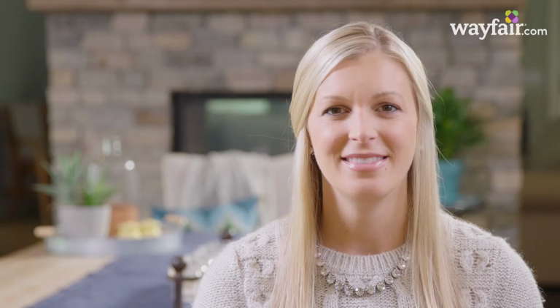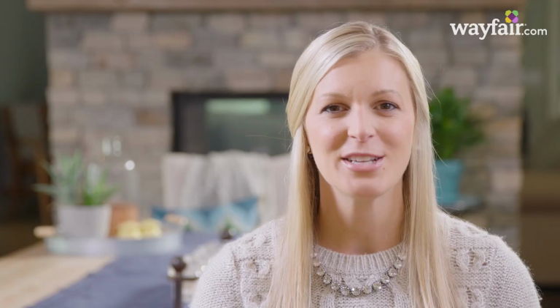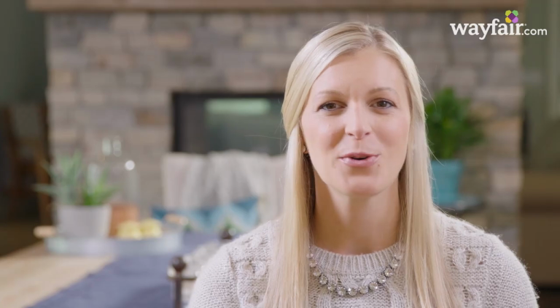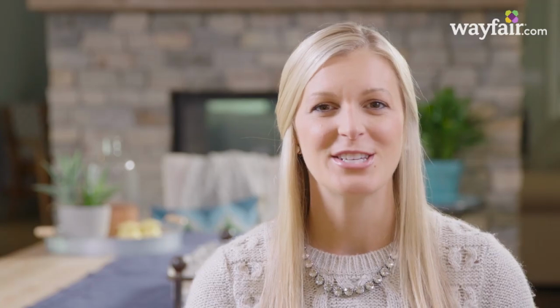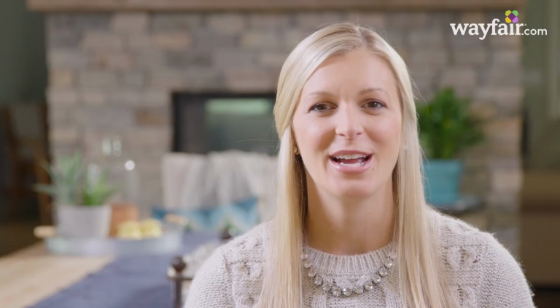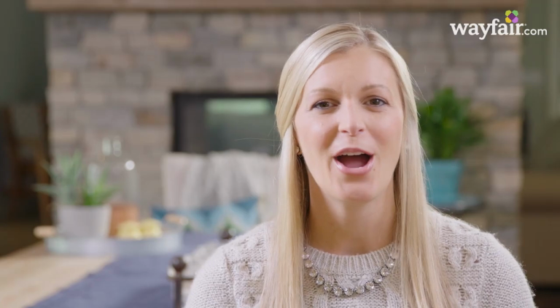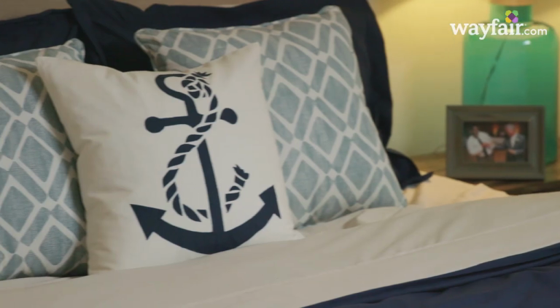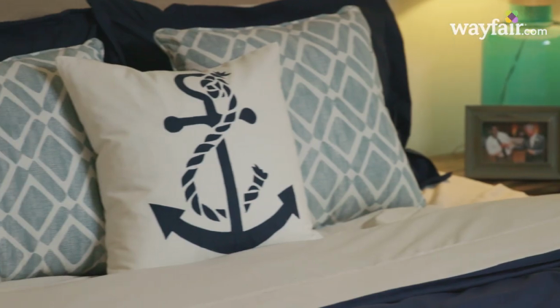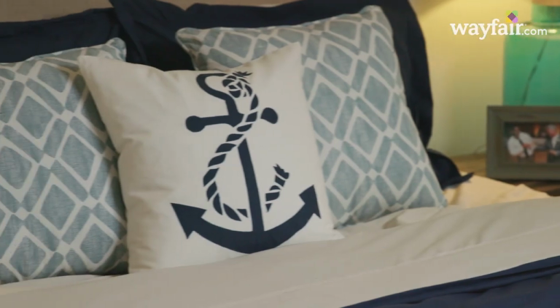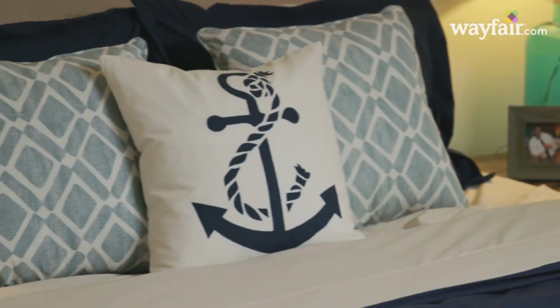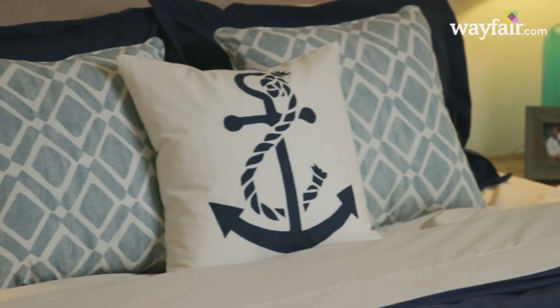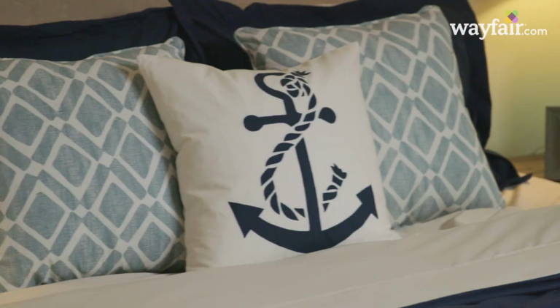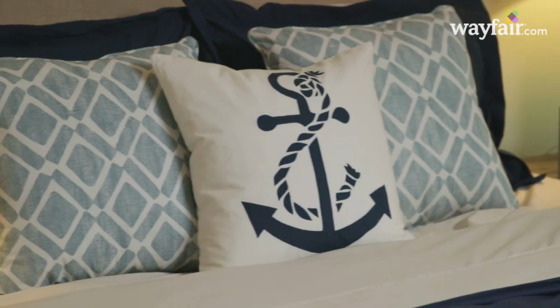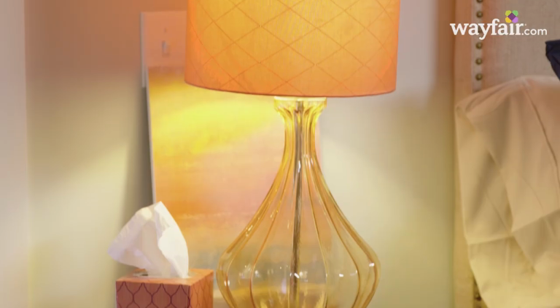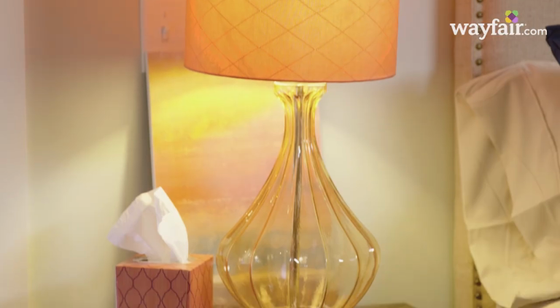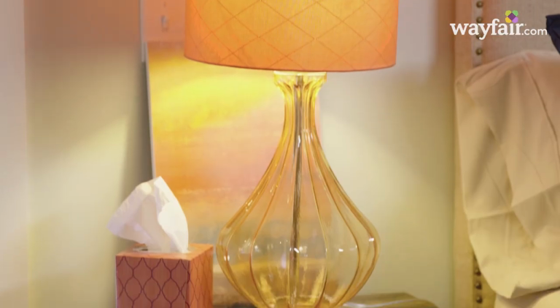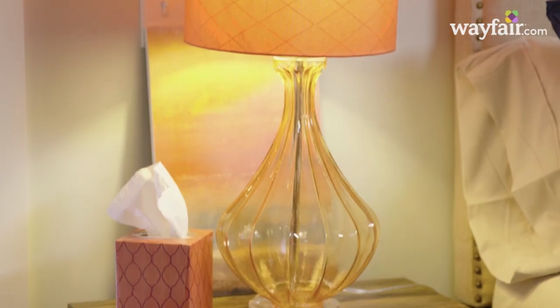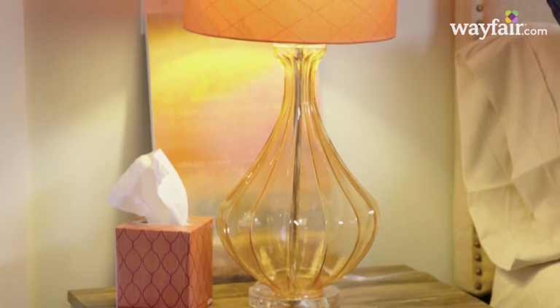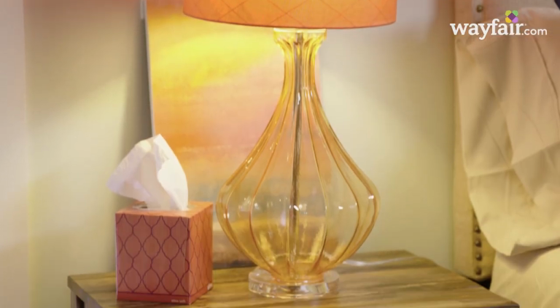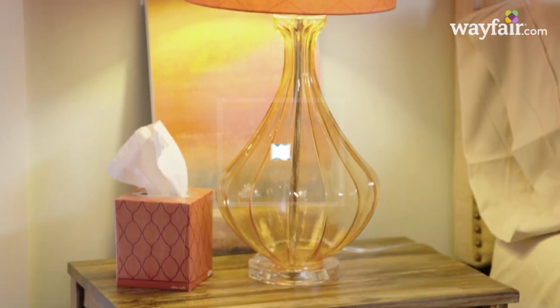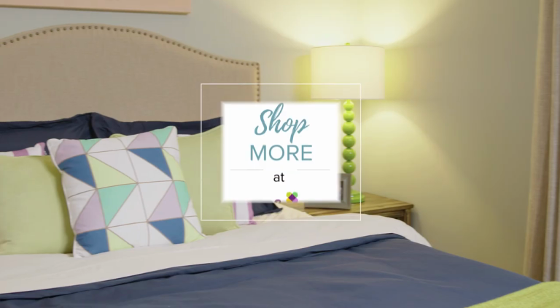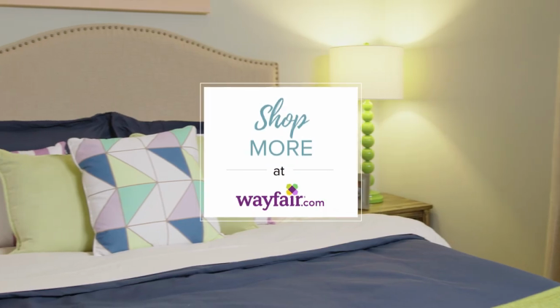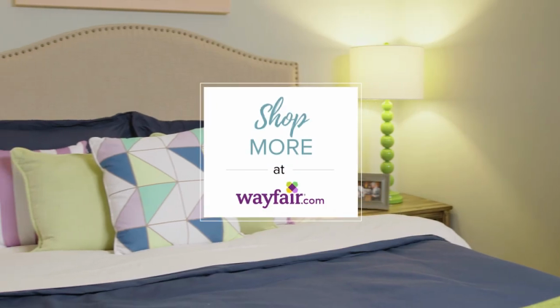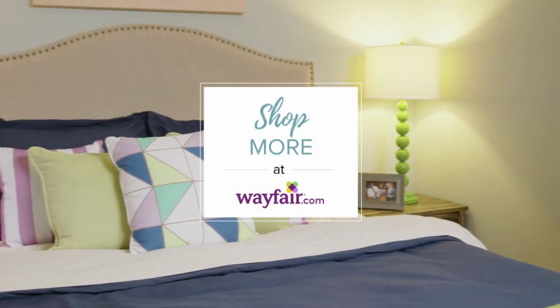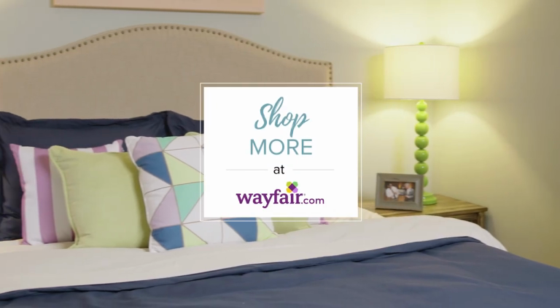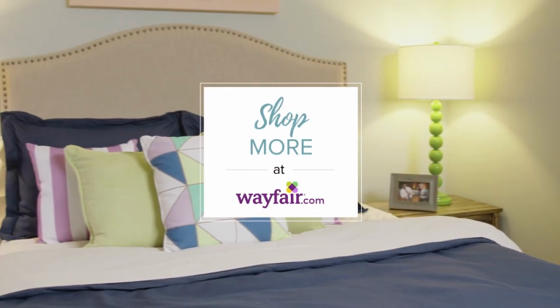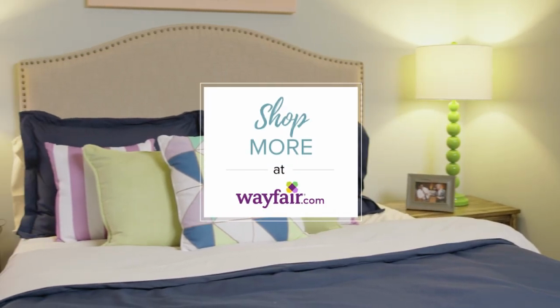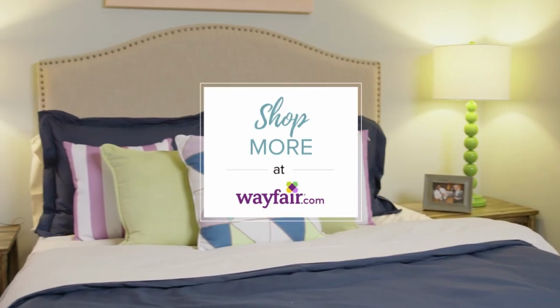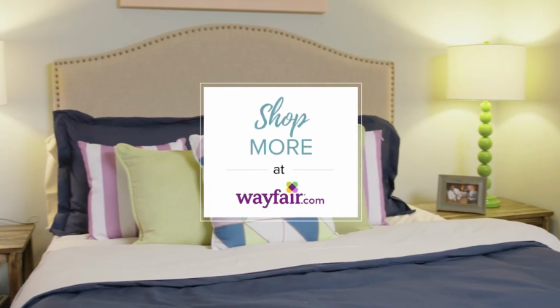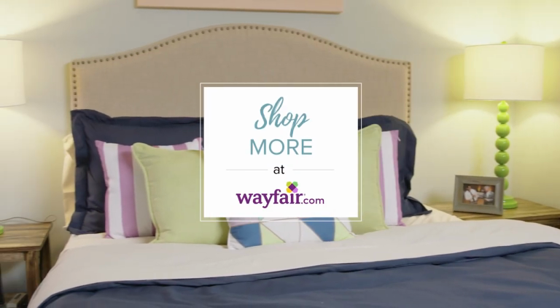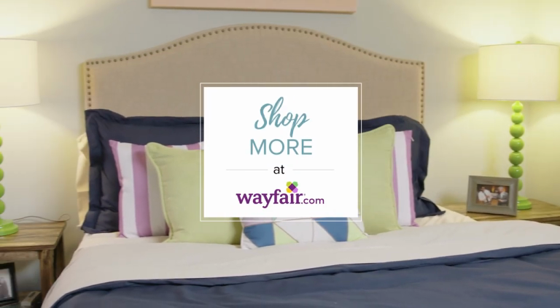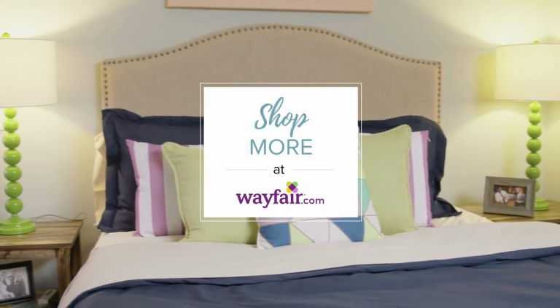Thanks for watching. I hope you're inspired to try out a new color palette in your home. Find these looks and more at Wayfair.com.